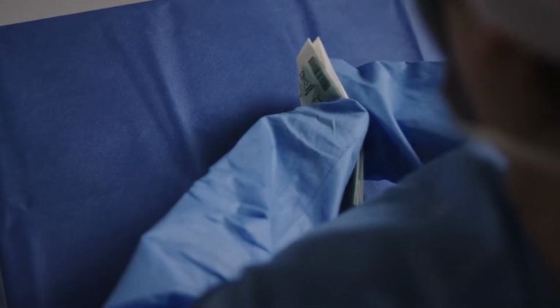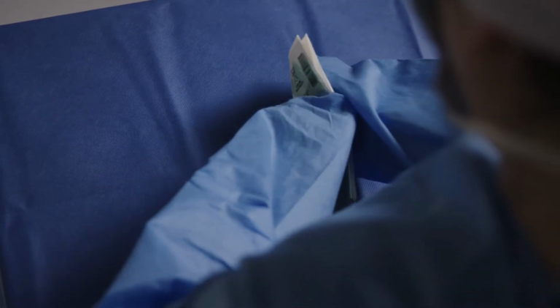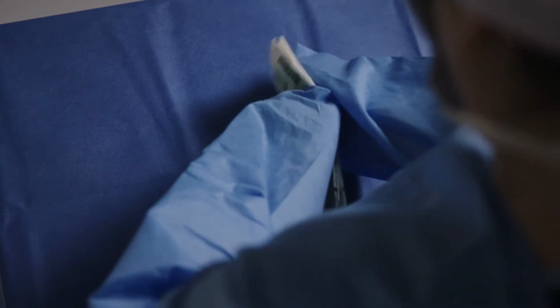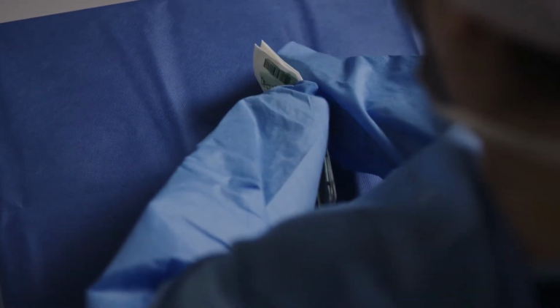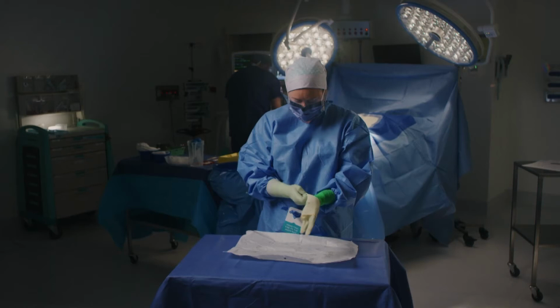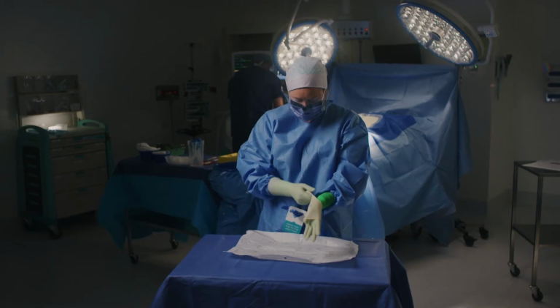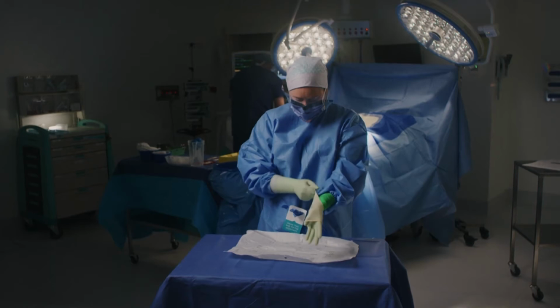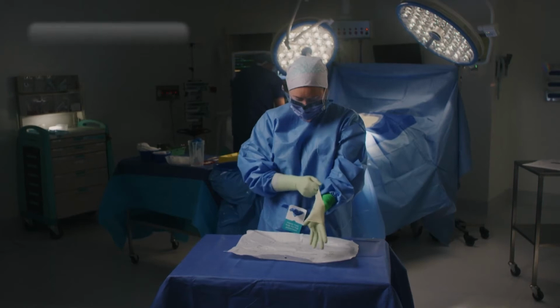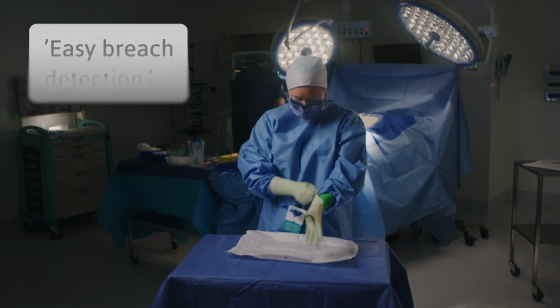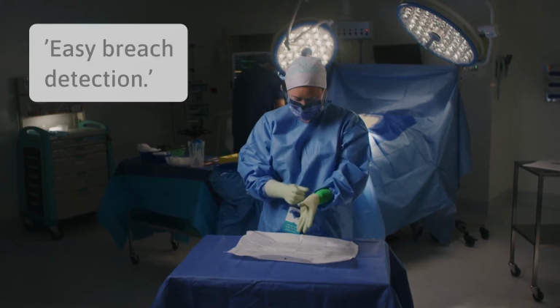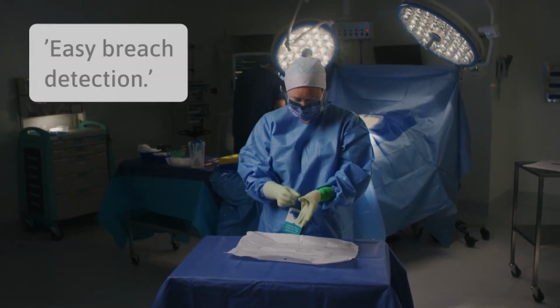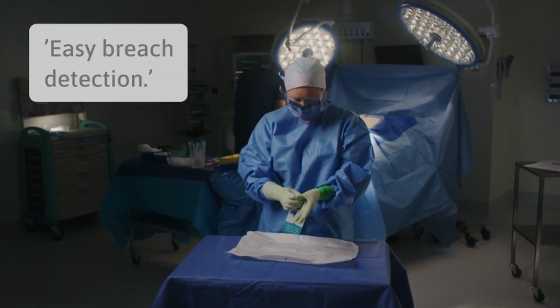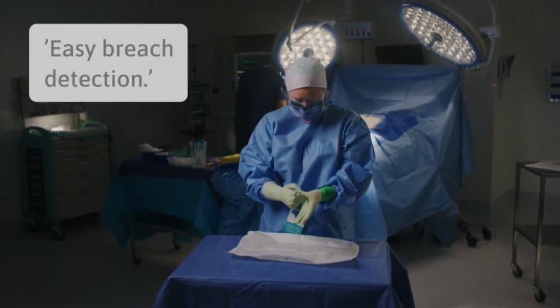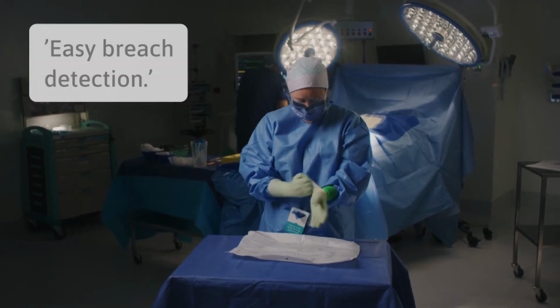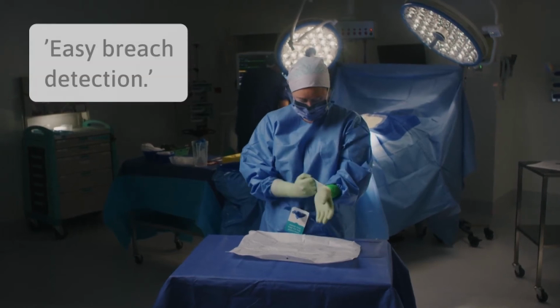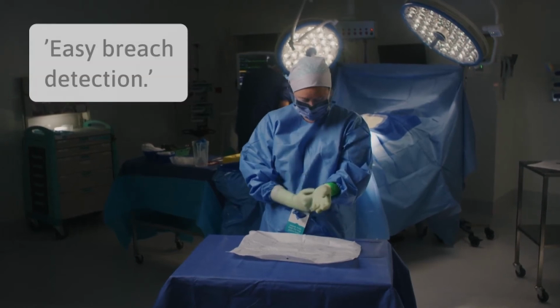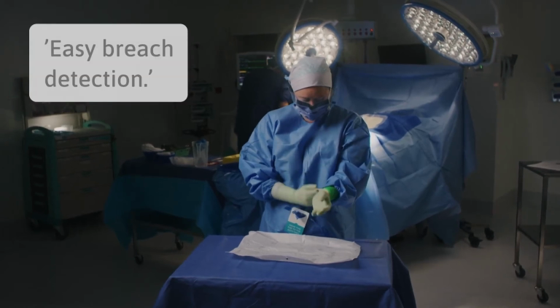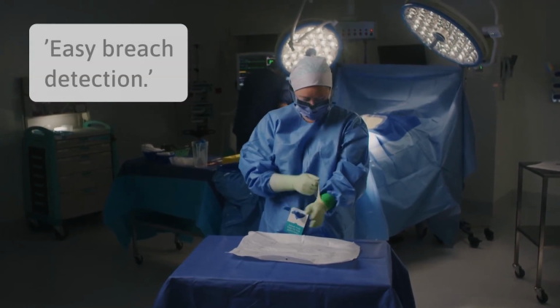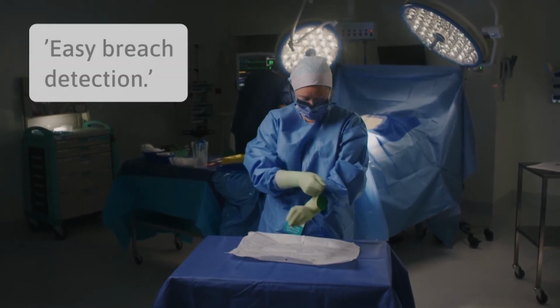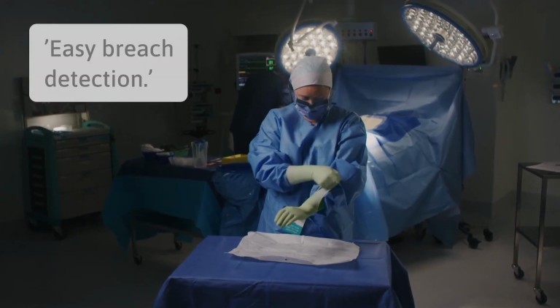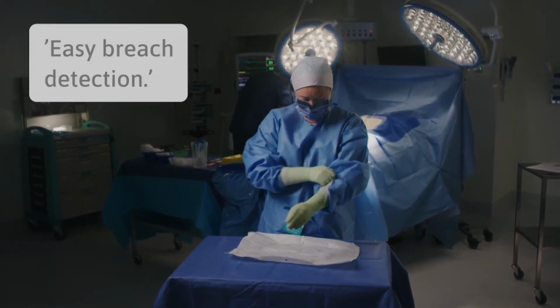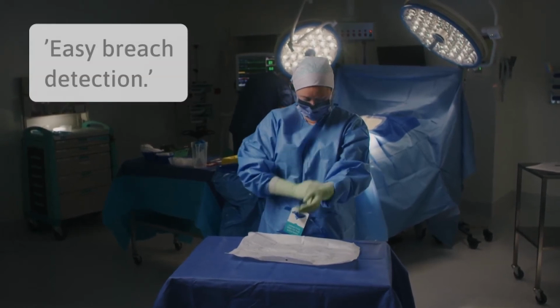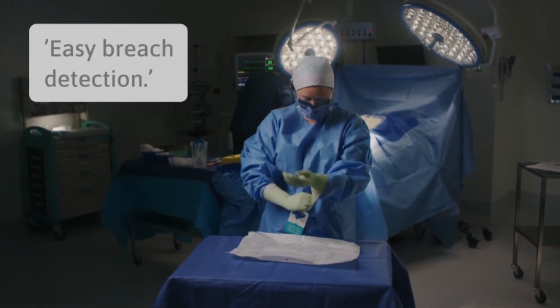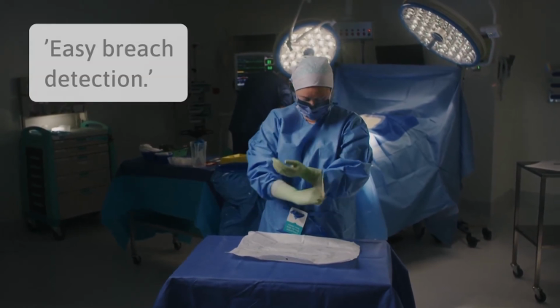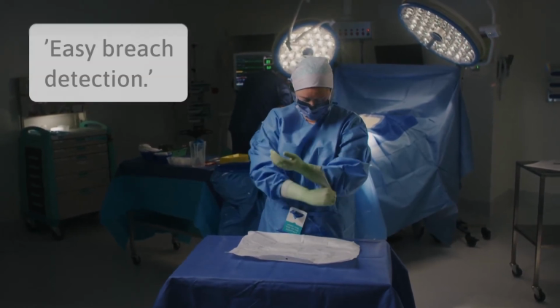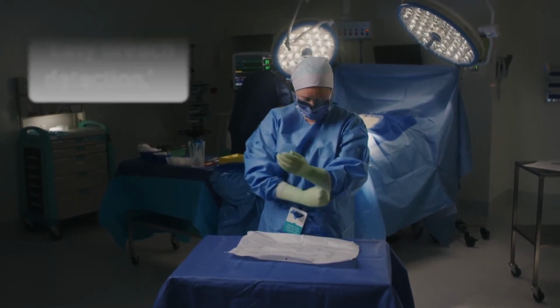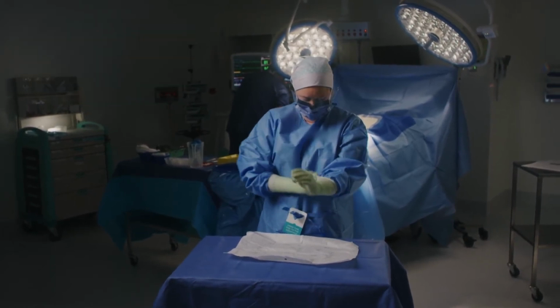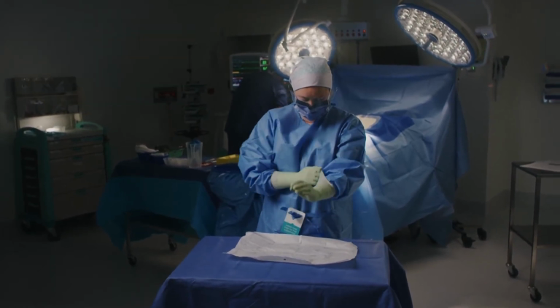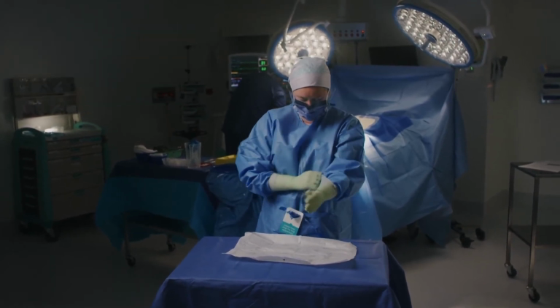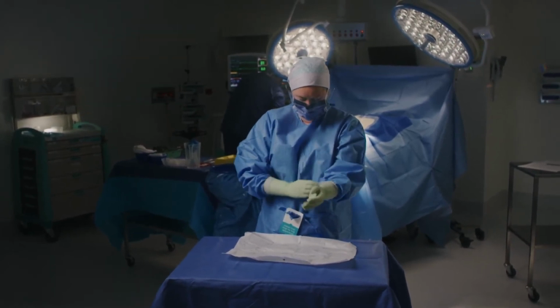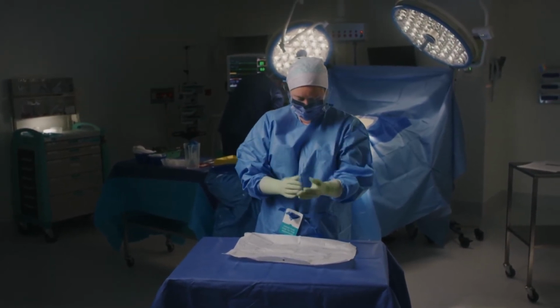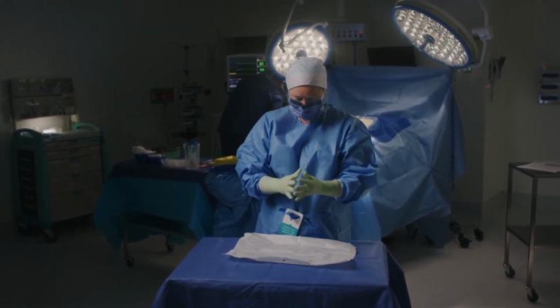And the fact that if I do have a needle stick injury, I can obviously see the difference and know that I do need to change my gloves.